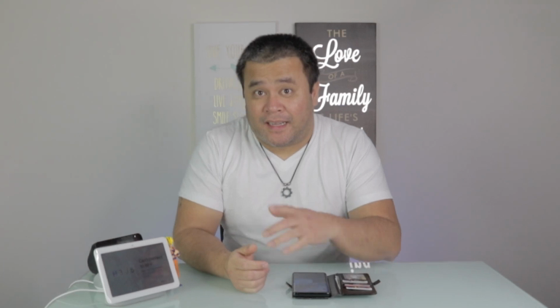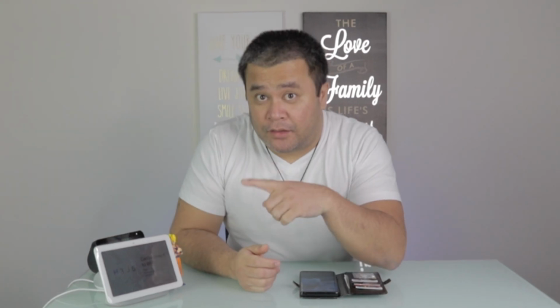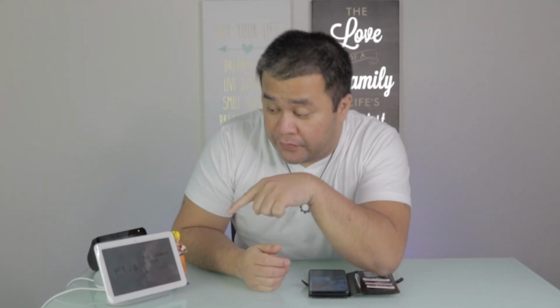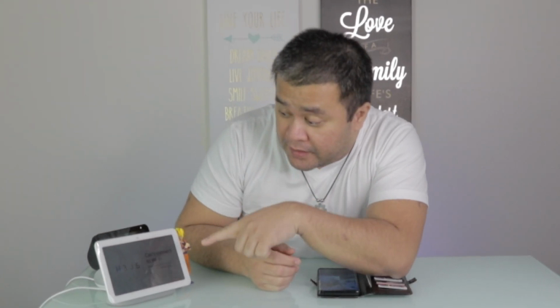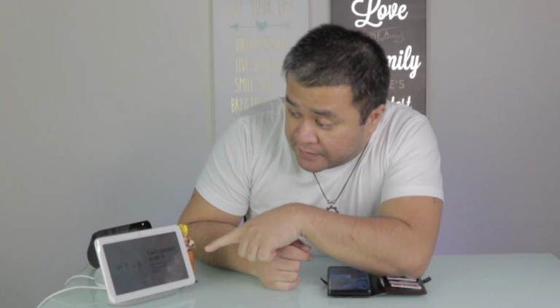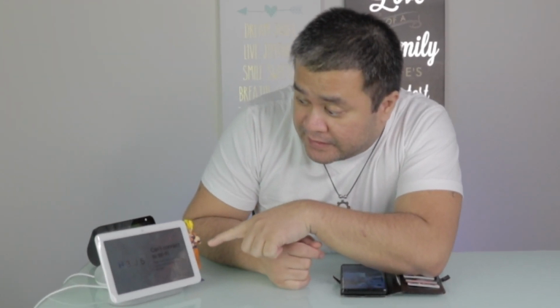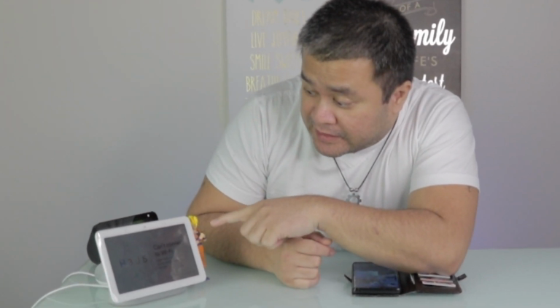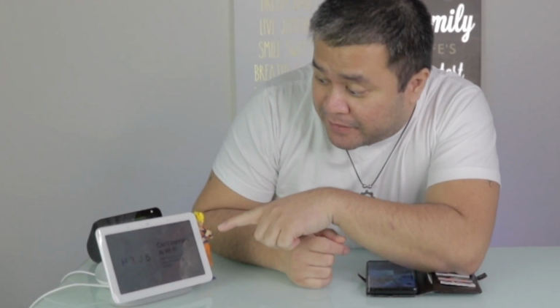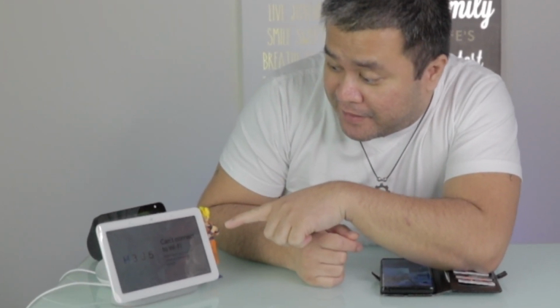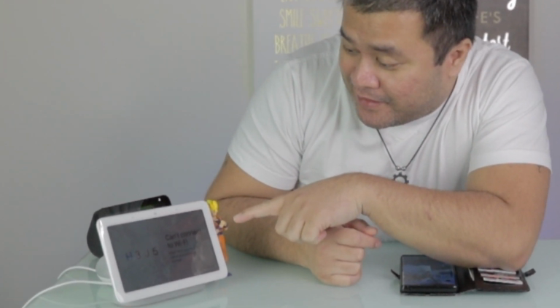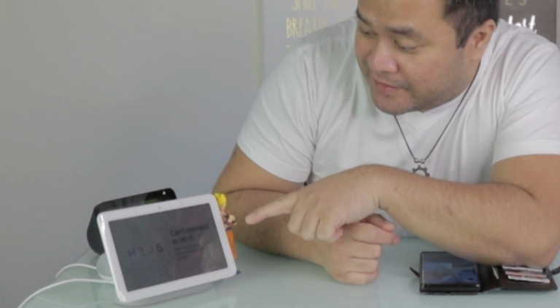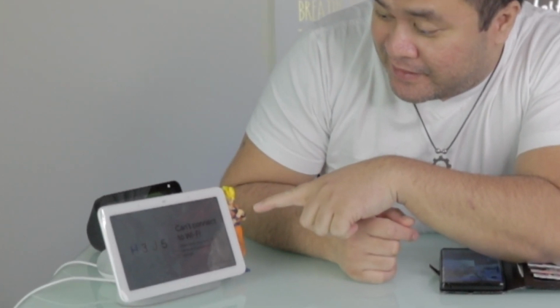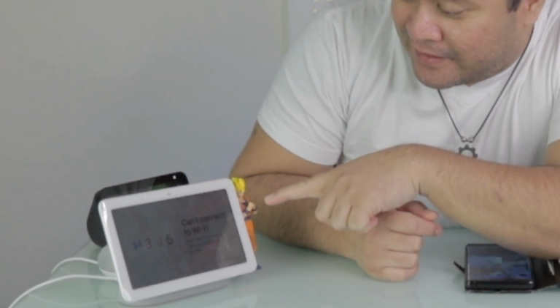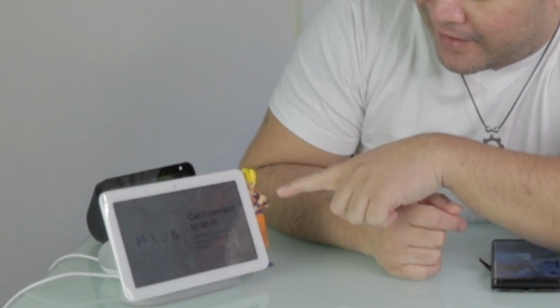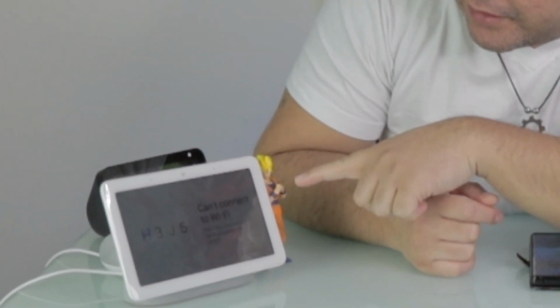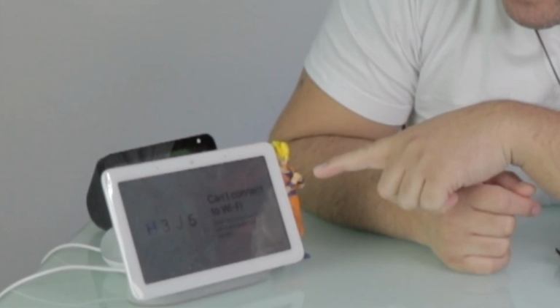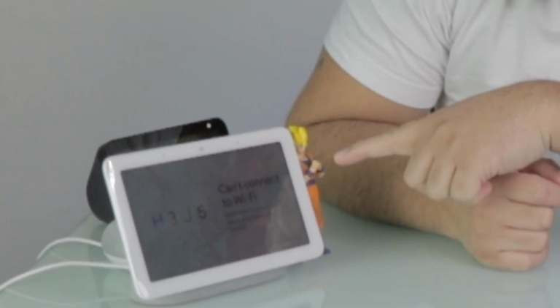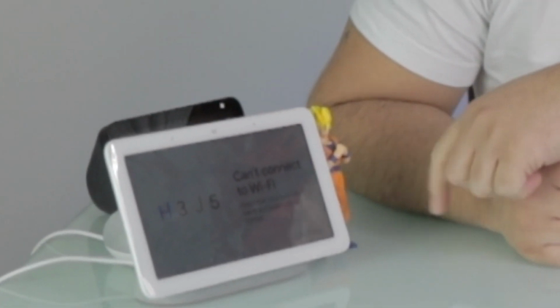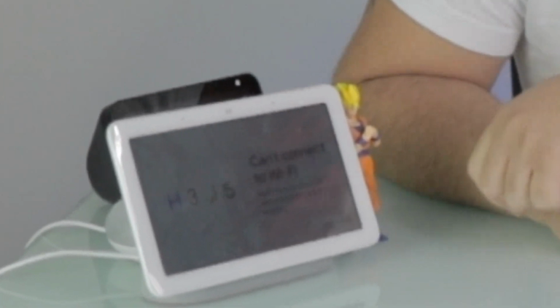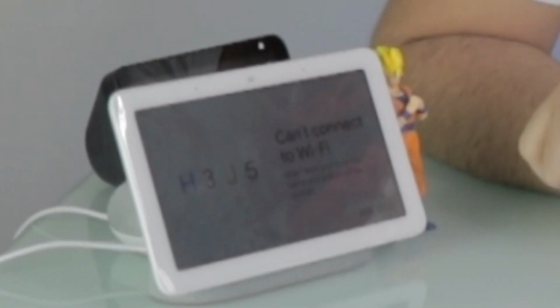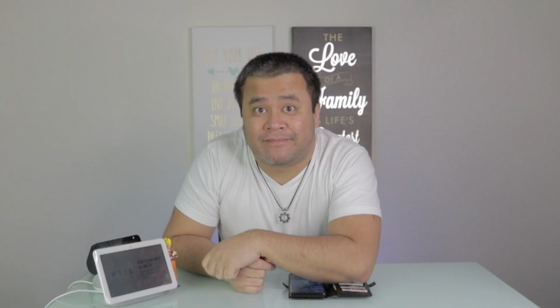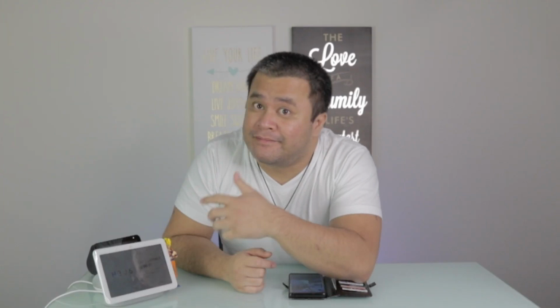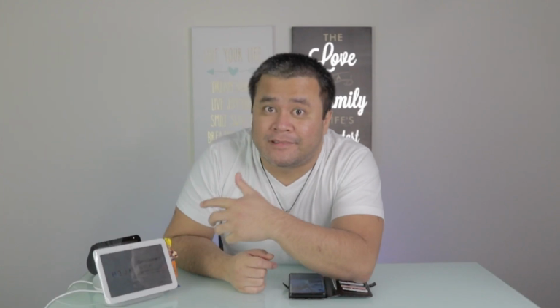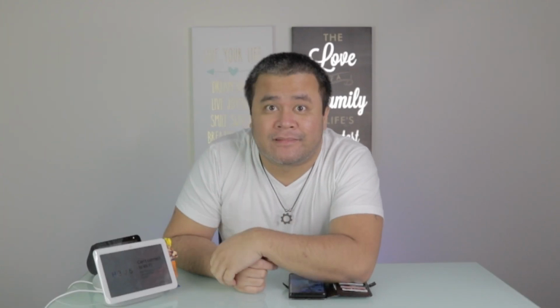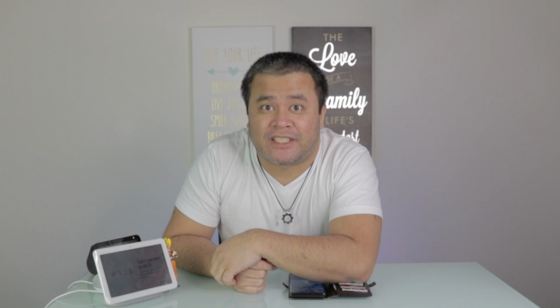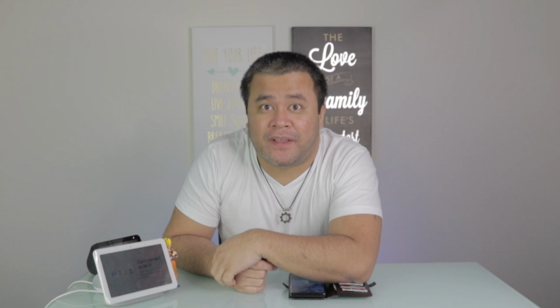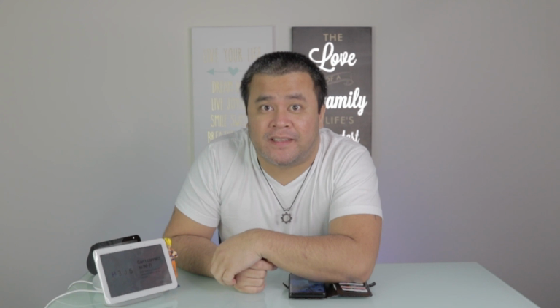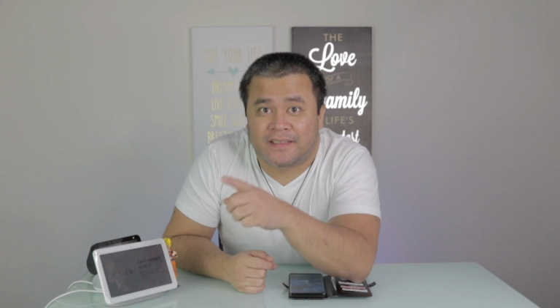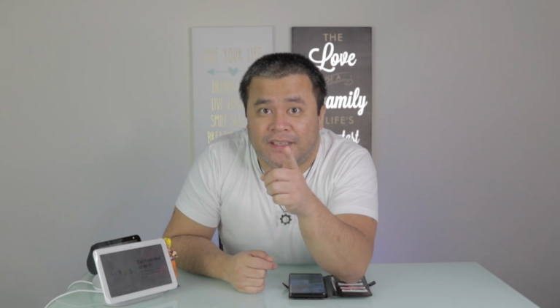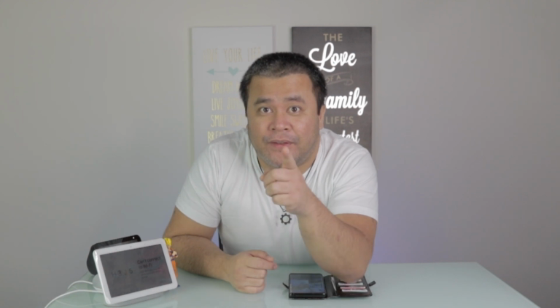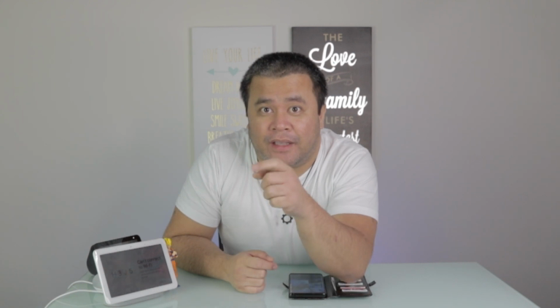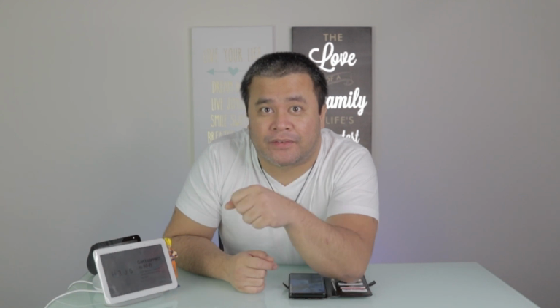I don't know if you guys can see this, but right now it's saying can't connect to Wi-Fi. Let's fix this. Cue the intro.